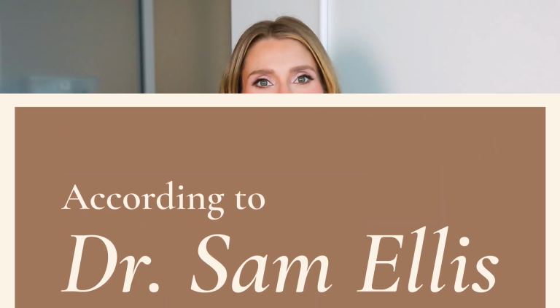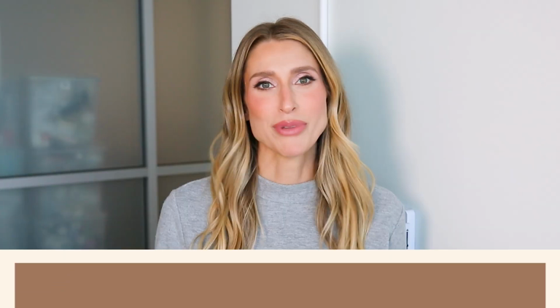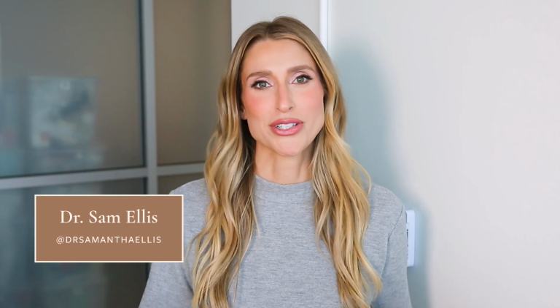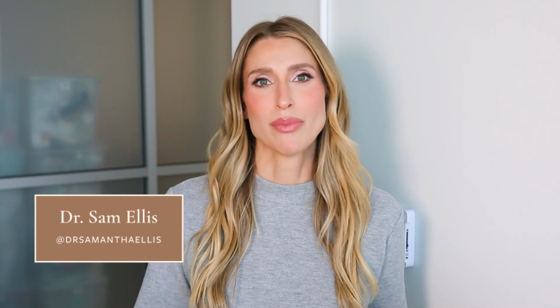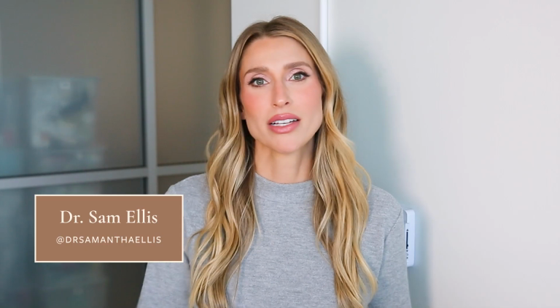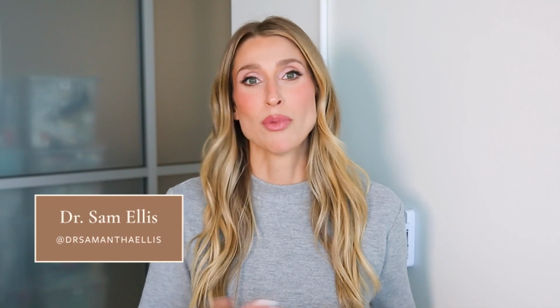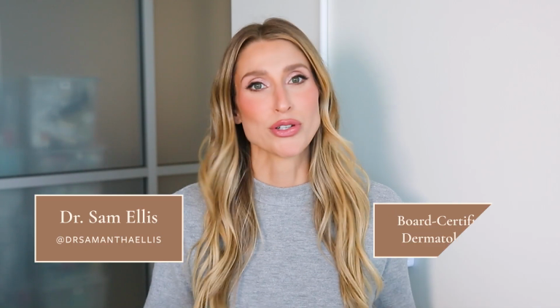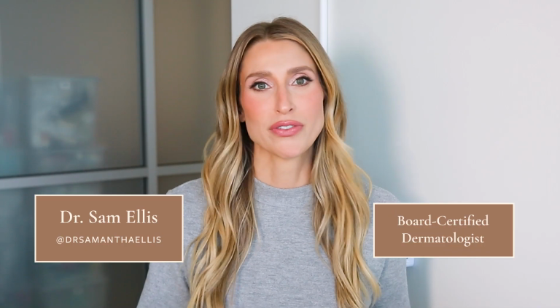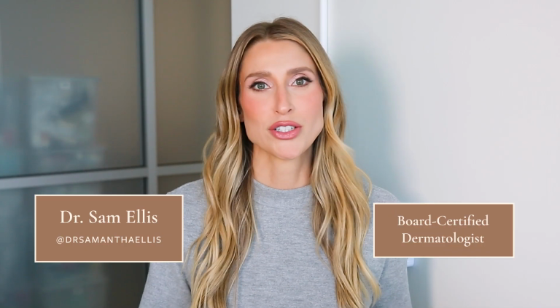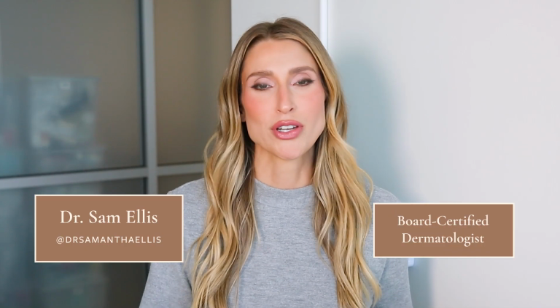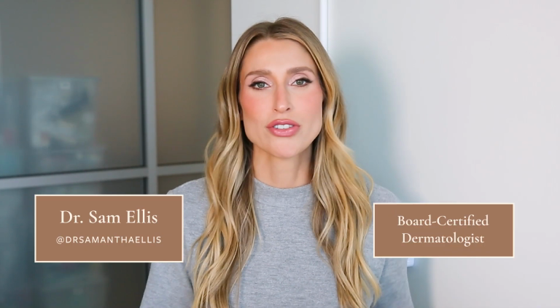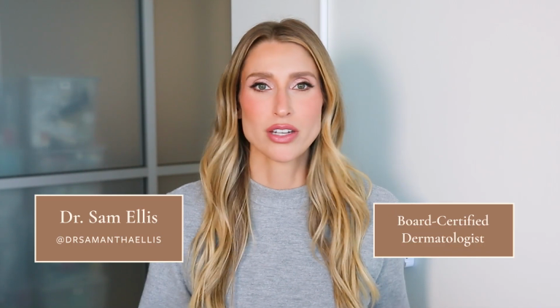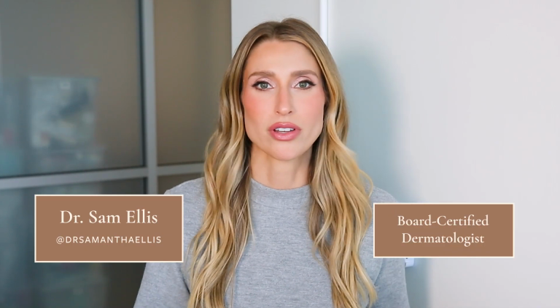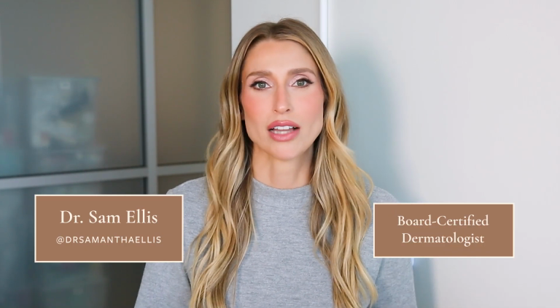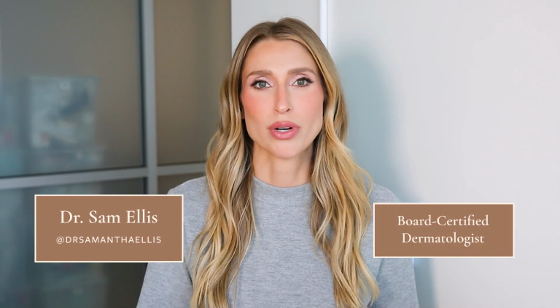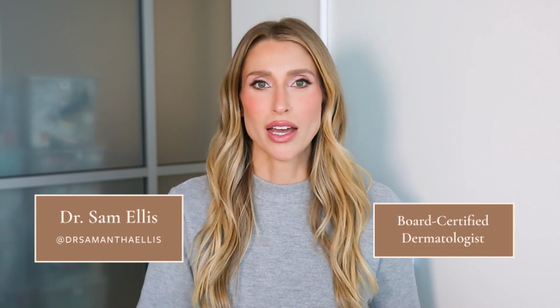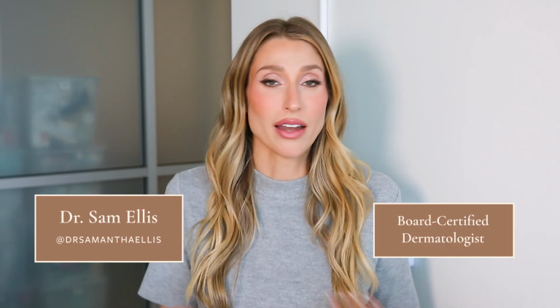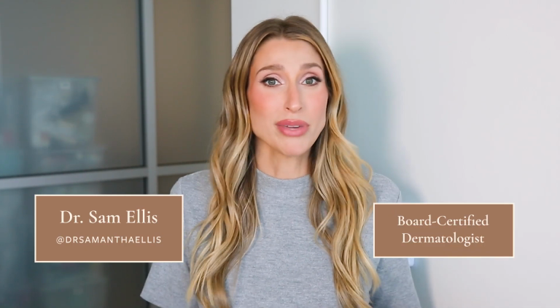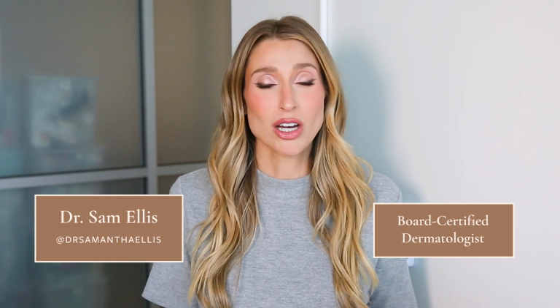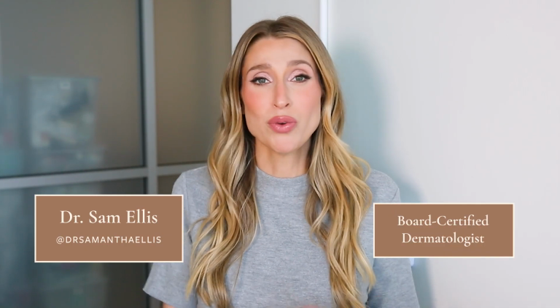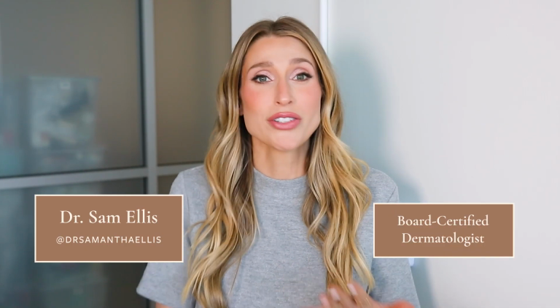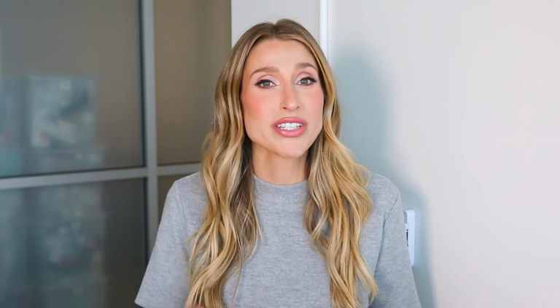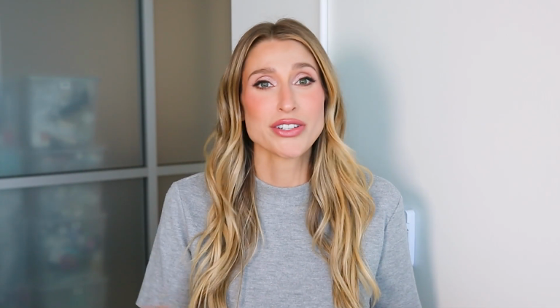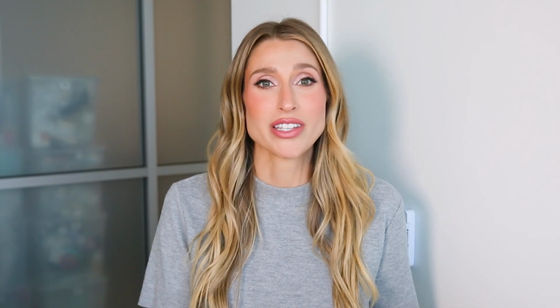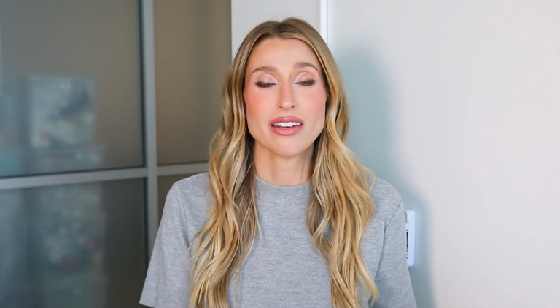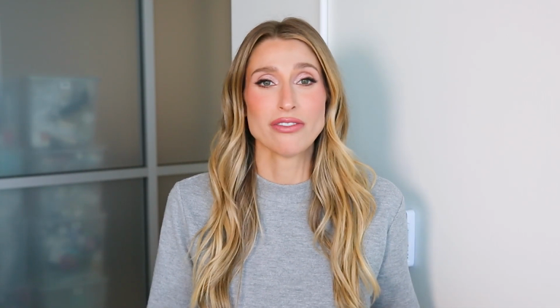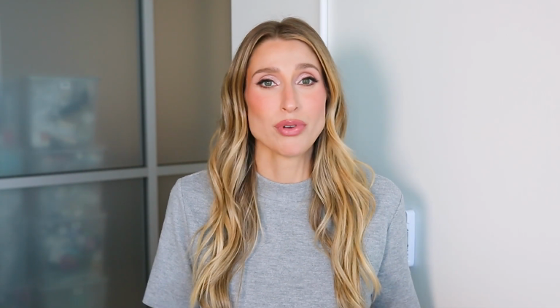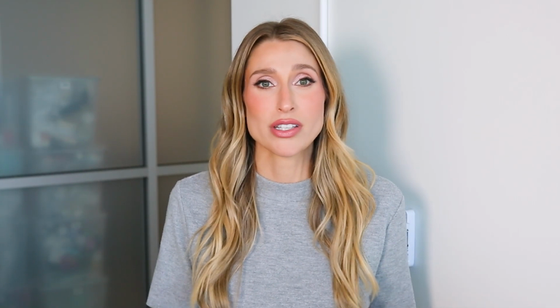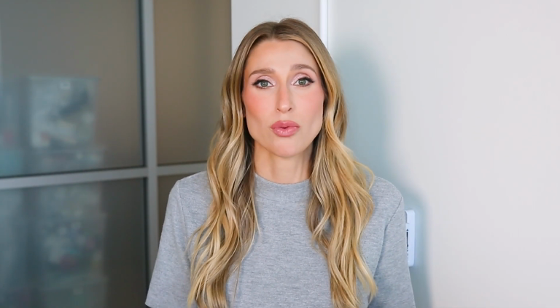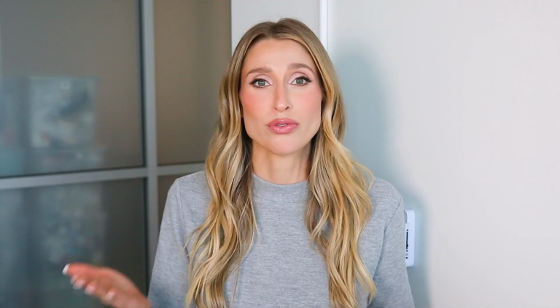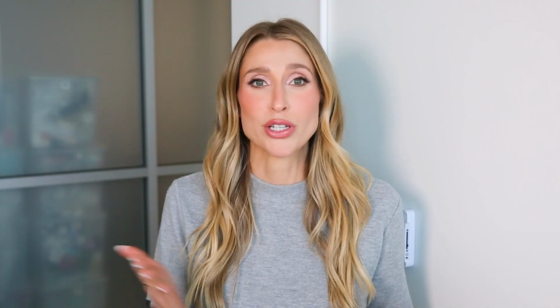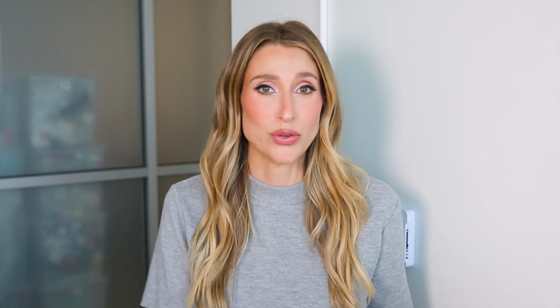I'm Dr. Sam Ellis. I'm a board certified dermatologist in Northern California, and I'm here to help you understand your skin and find products that work for you.